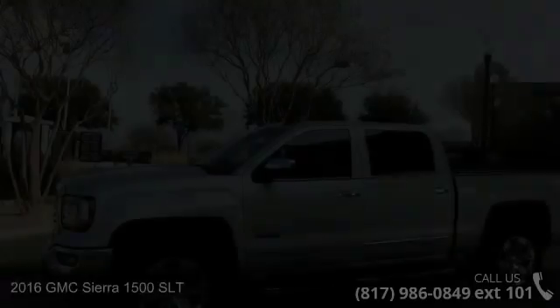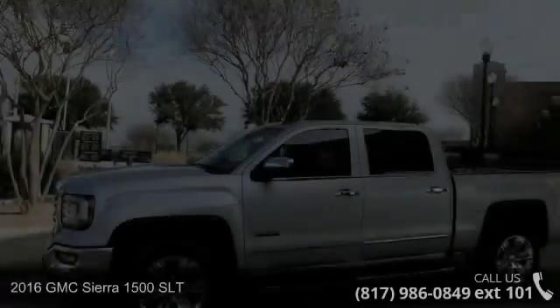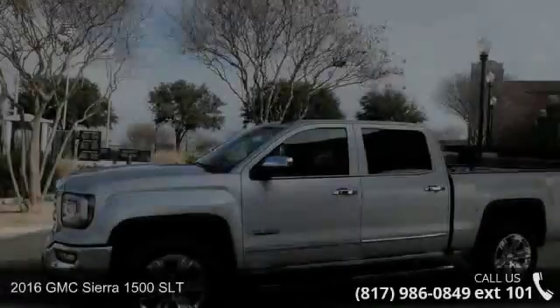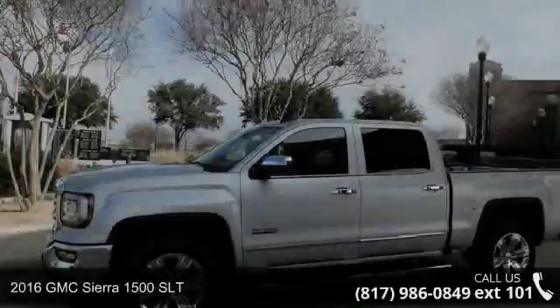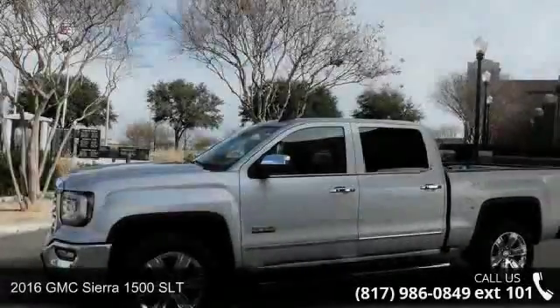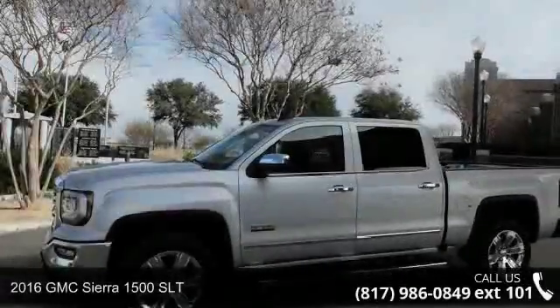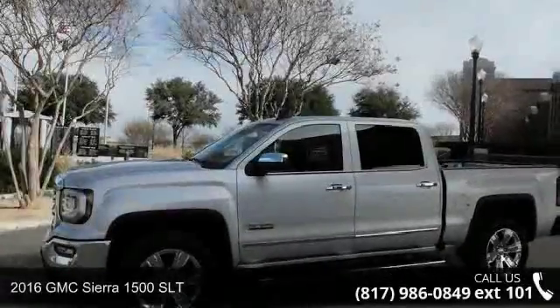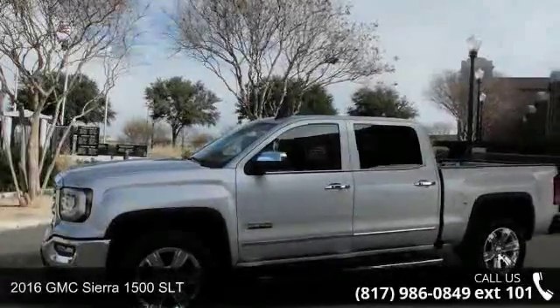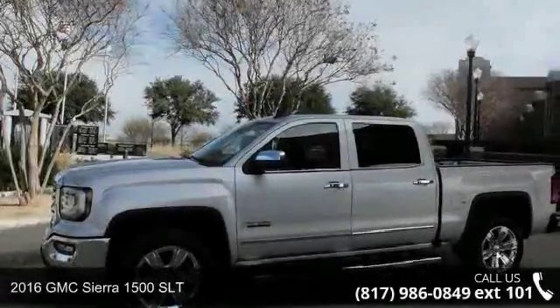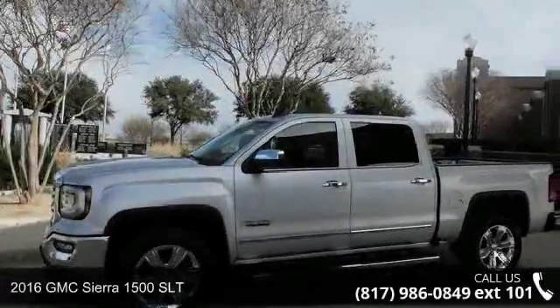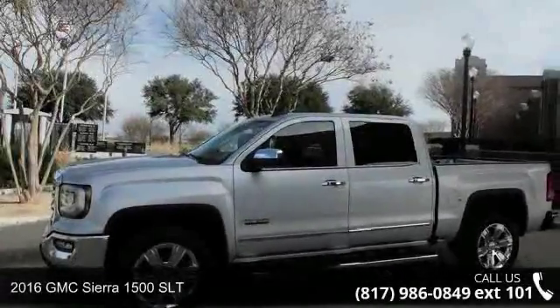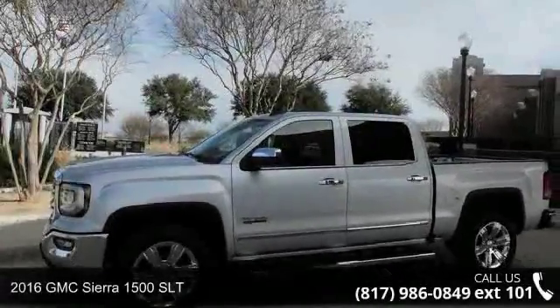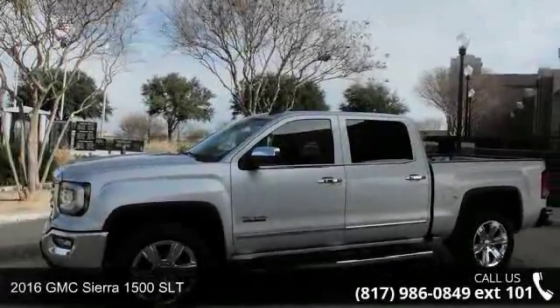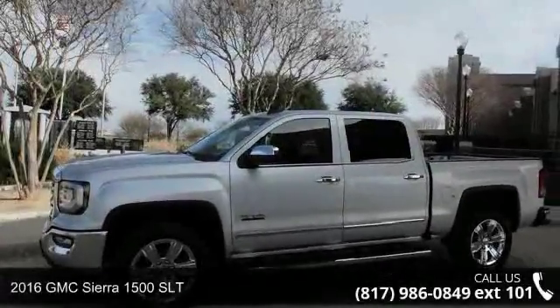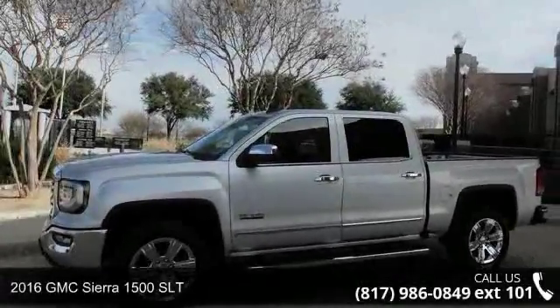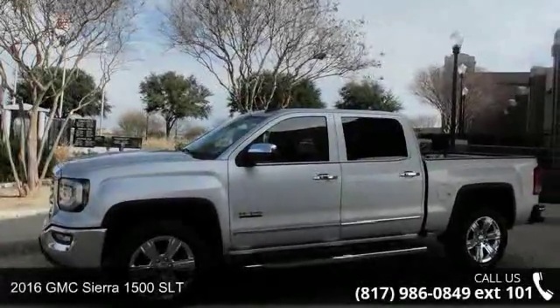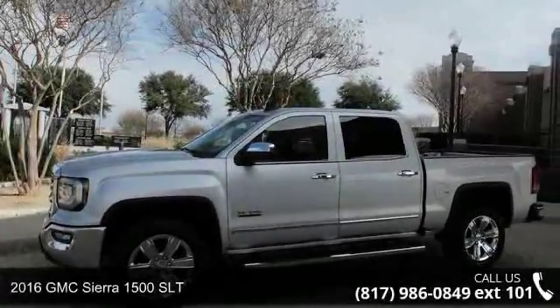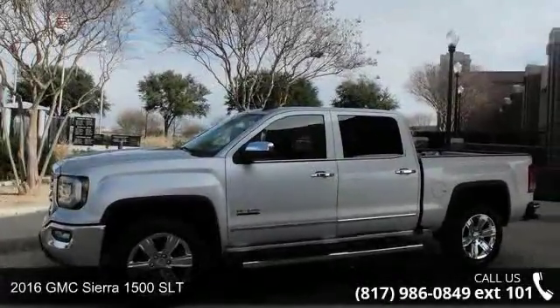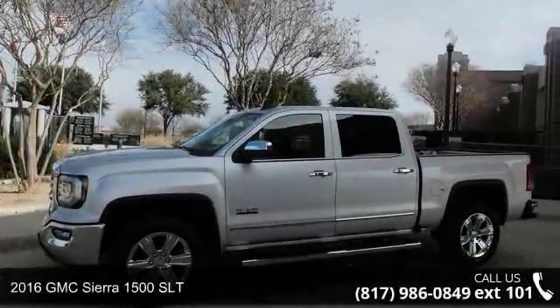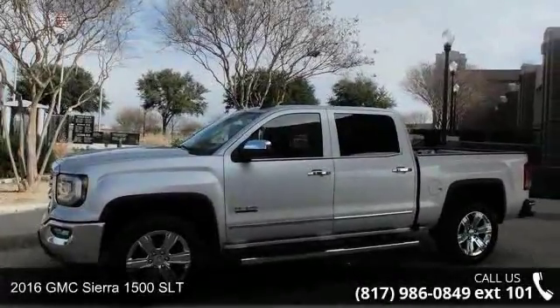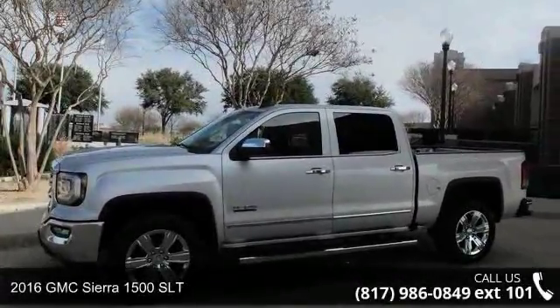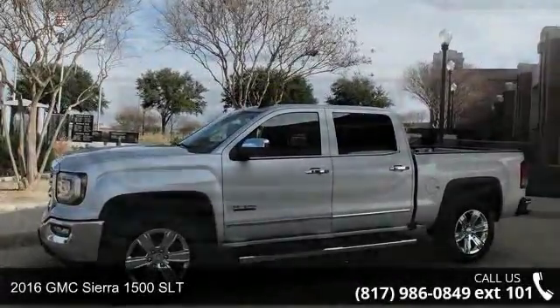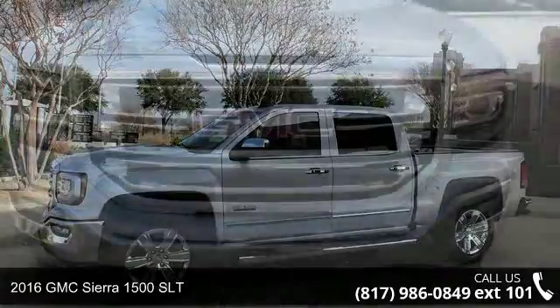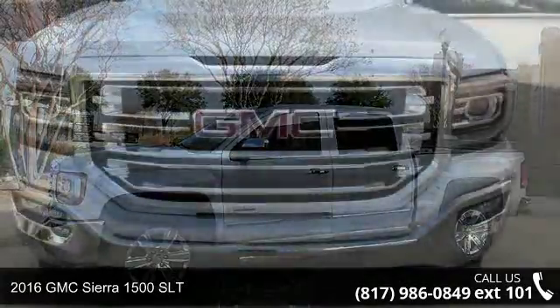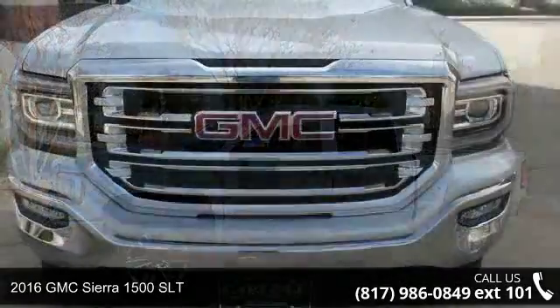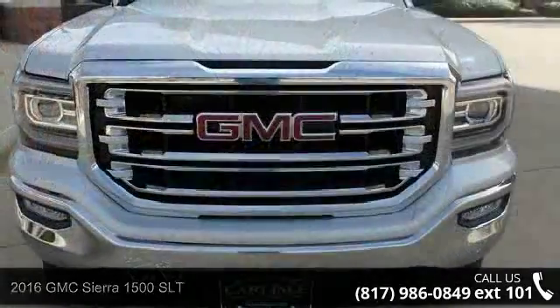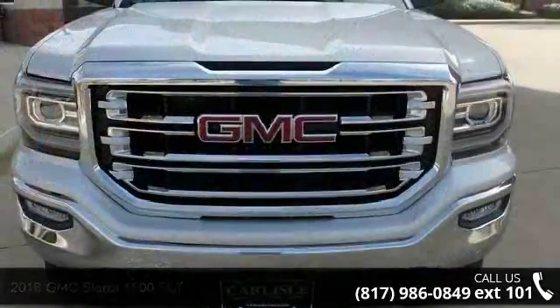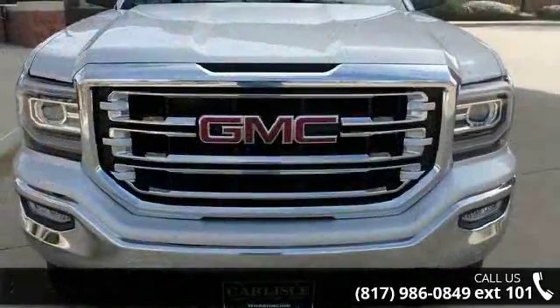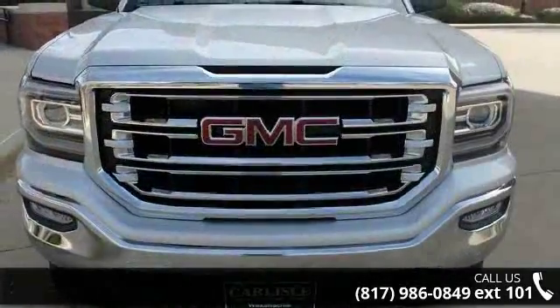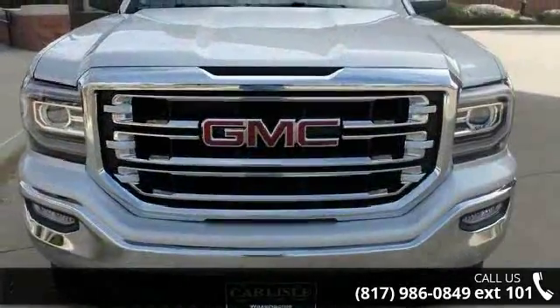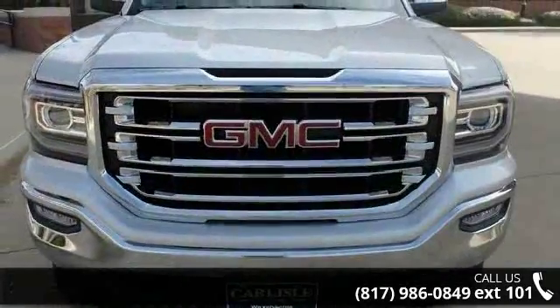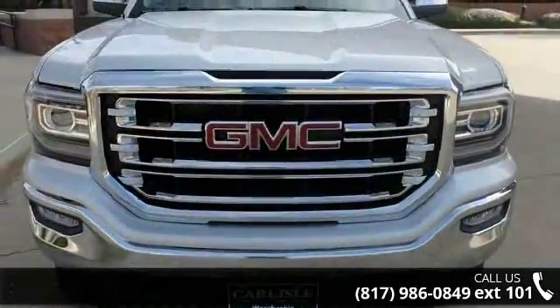Check out this 2016 GMC Sierra 1500 SLT. This may be the set of wheels you've been looking for.